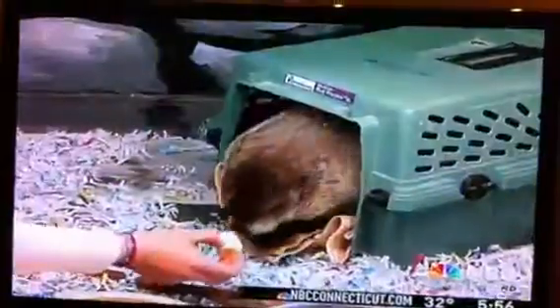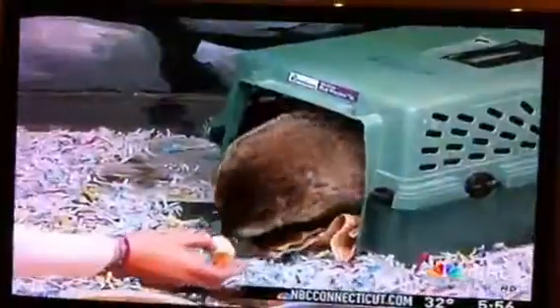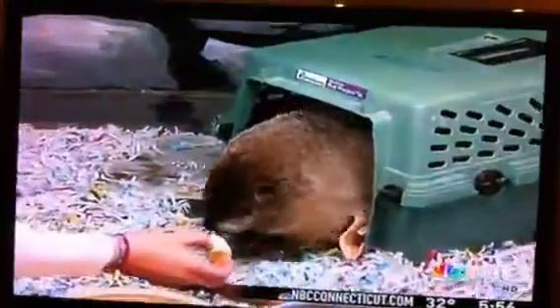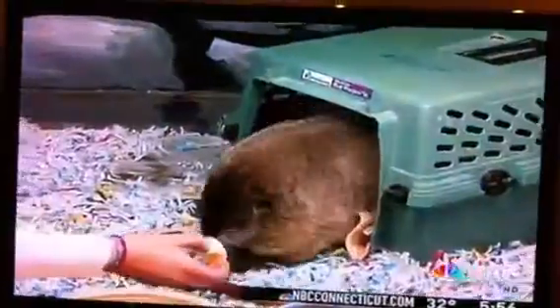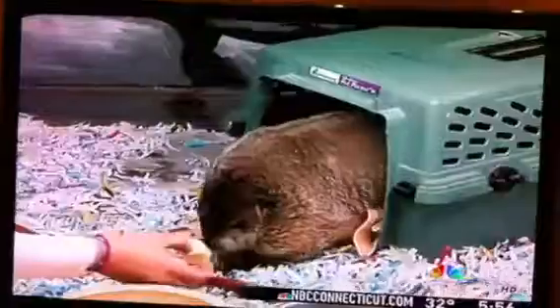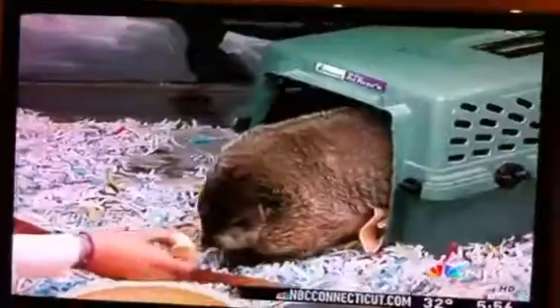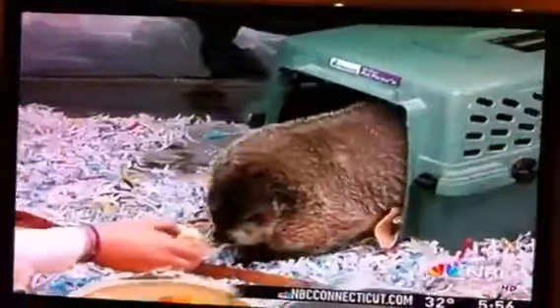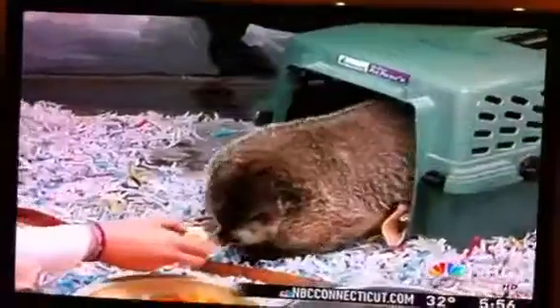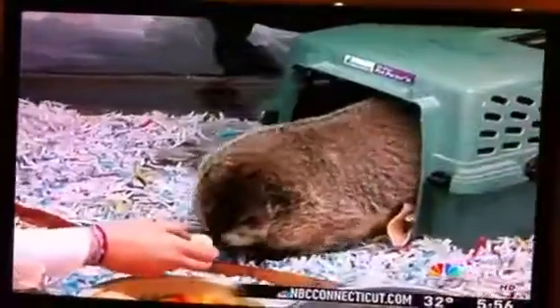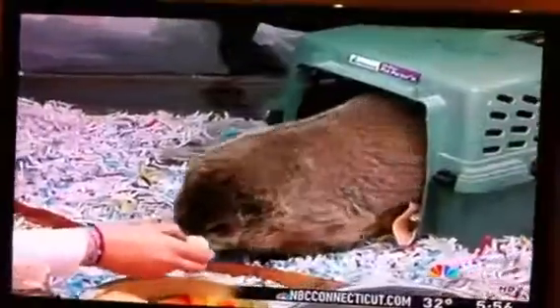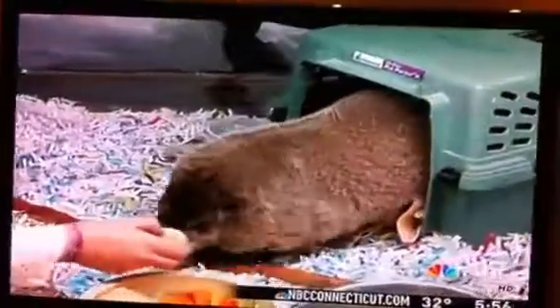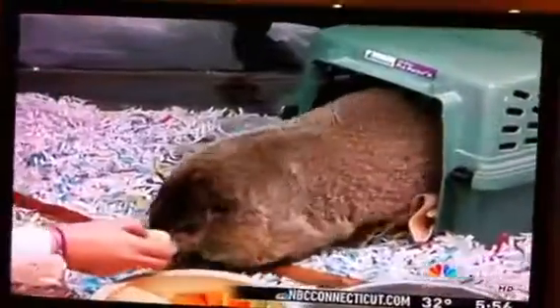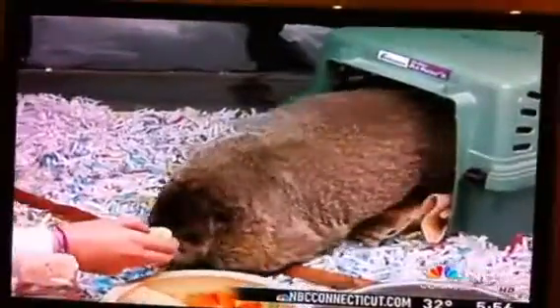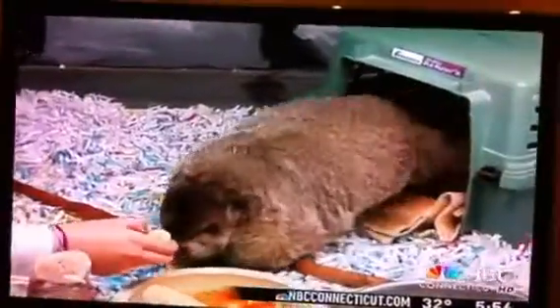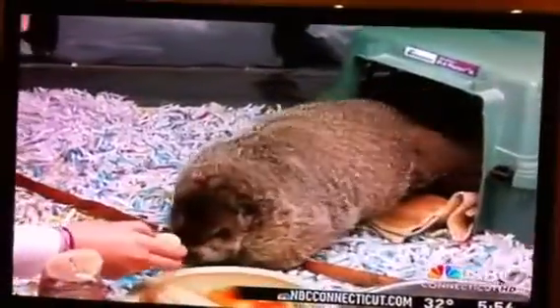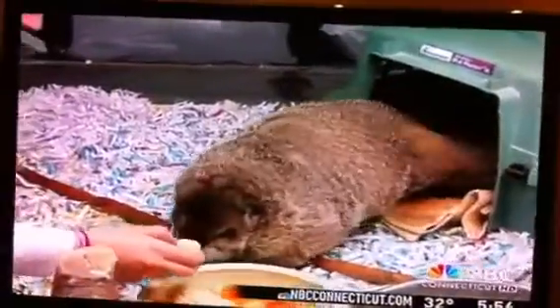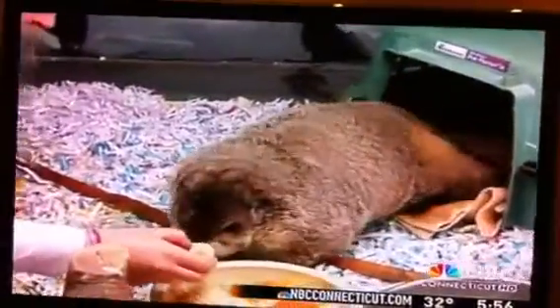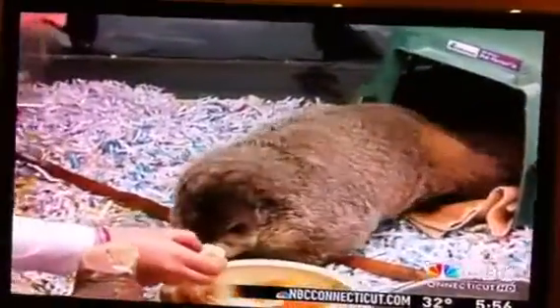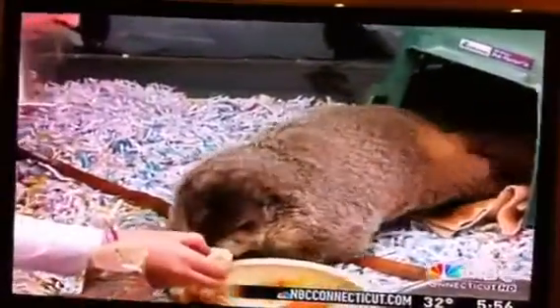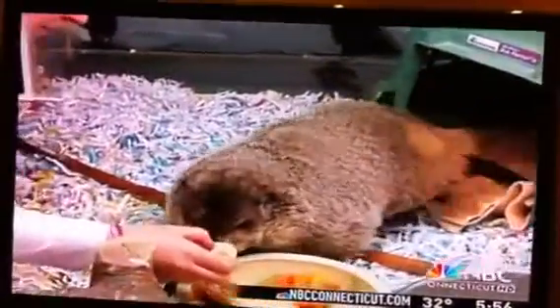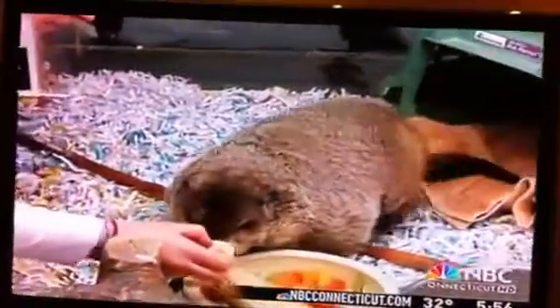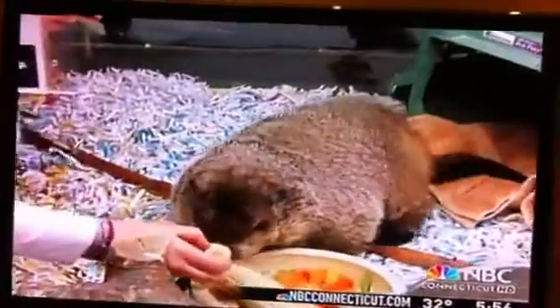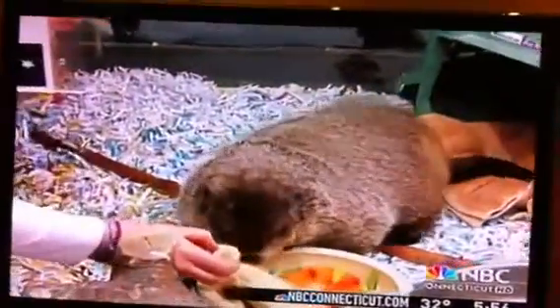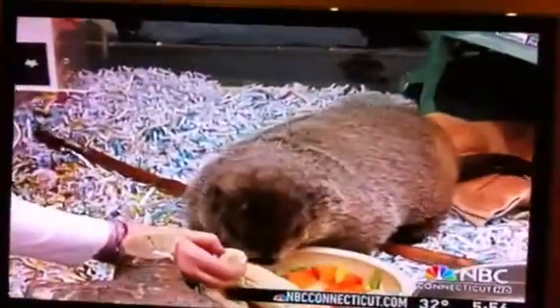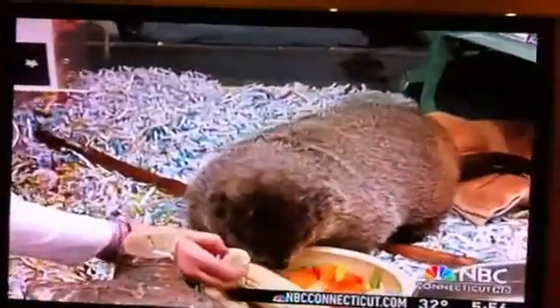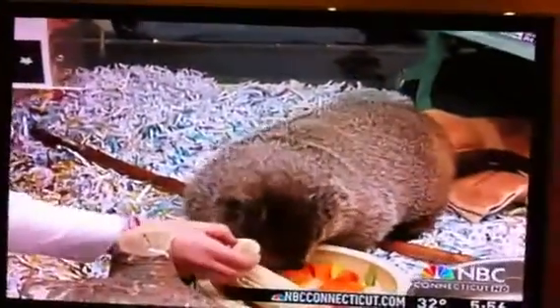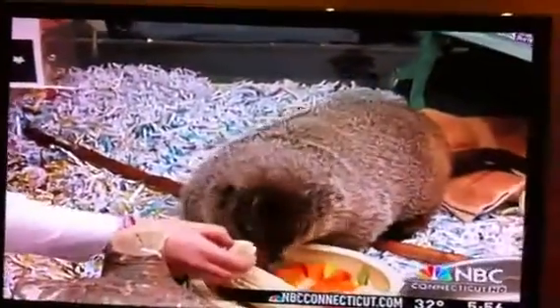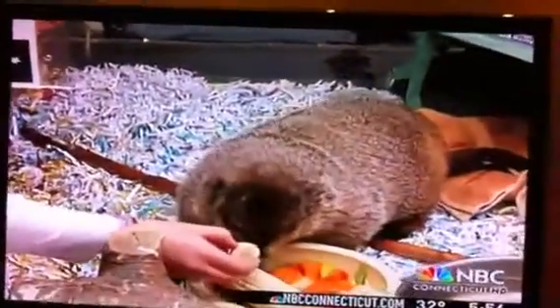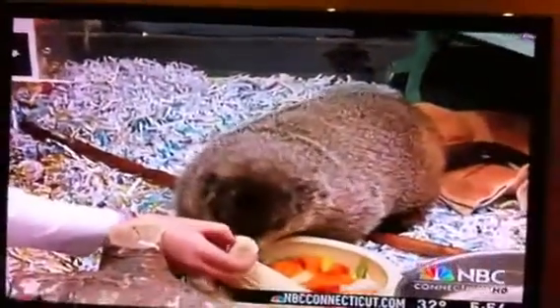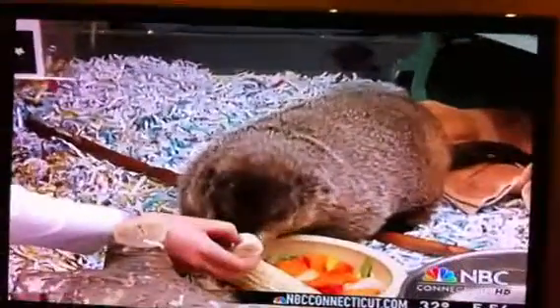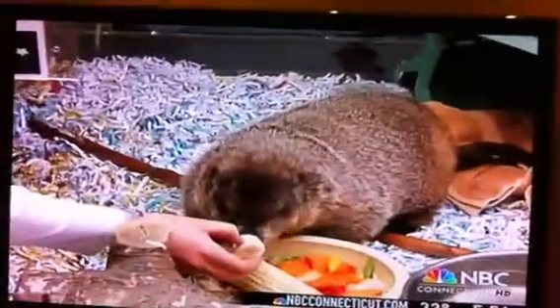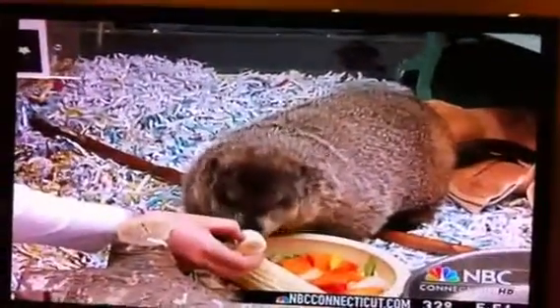The kids get to touch the animals and learn about what they eat and where they come from. And perhaps the Lutz's most famous resident is the state's official groundhog, Chuckles.